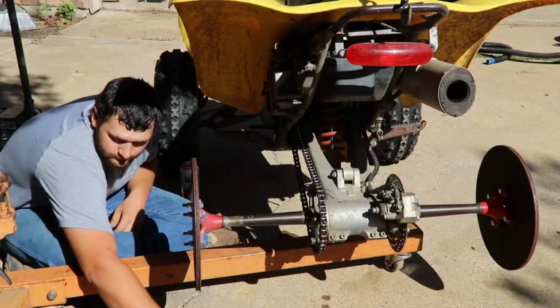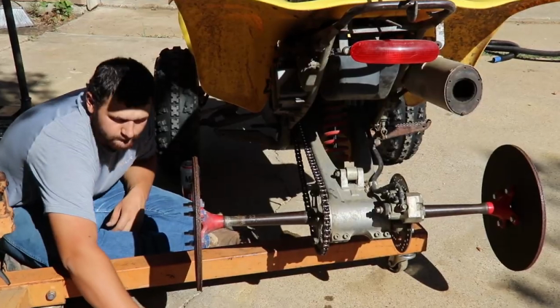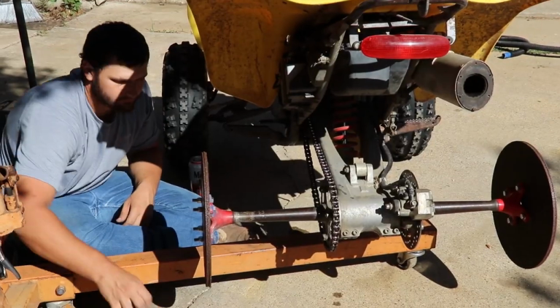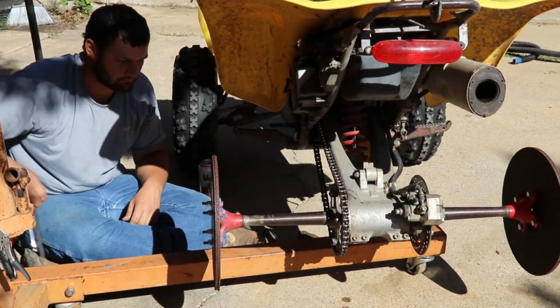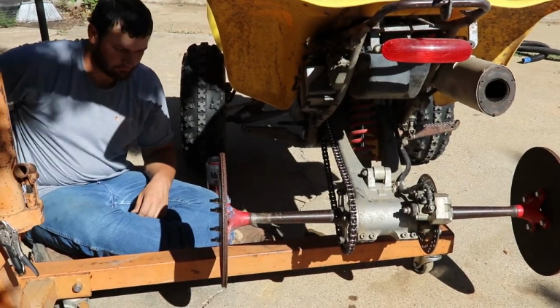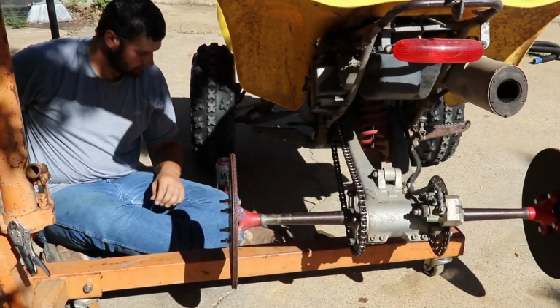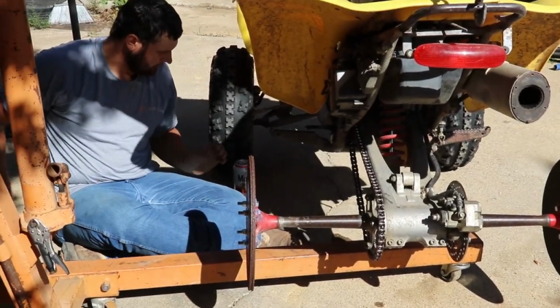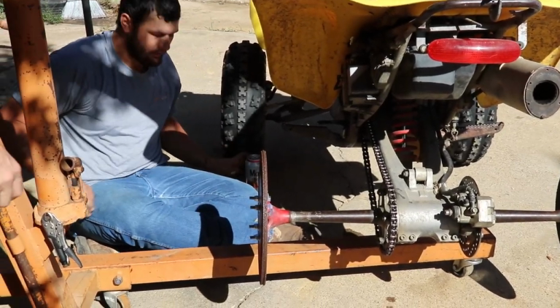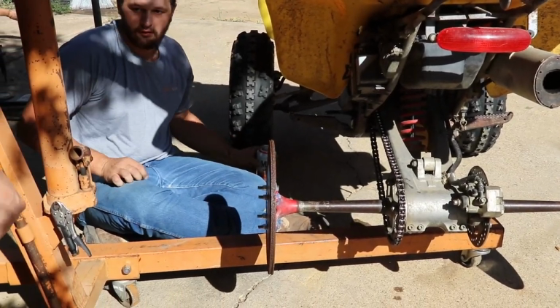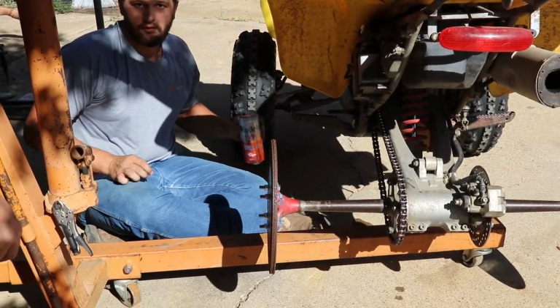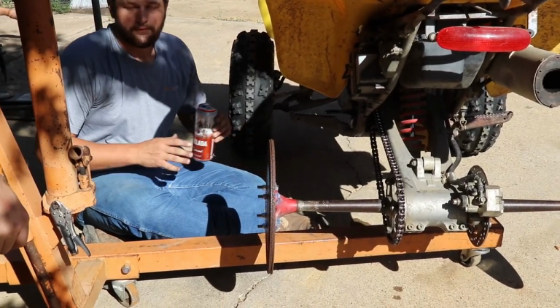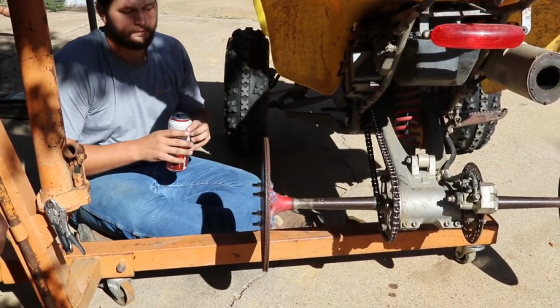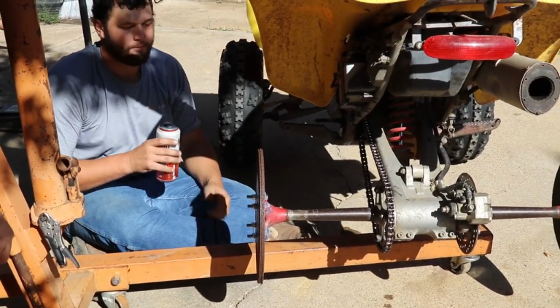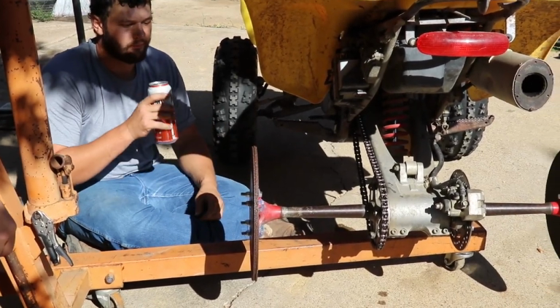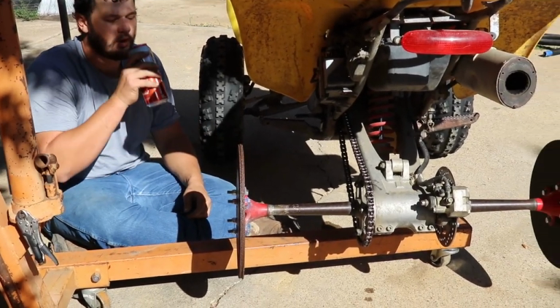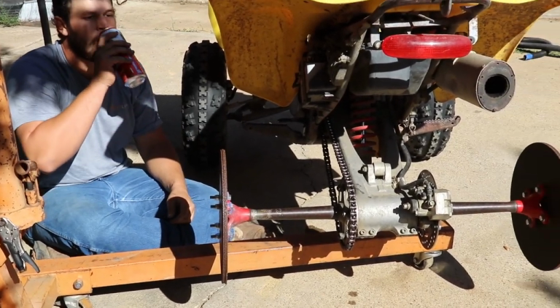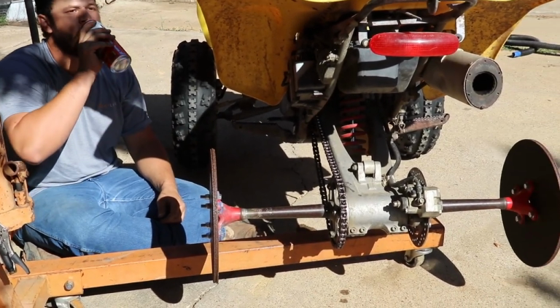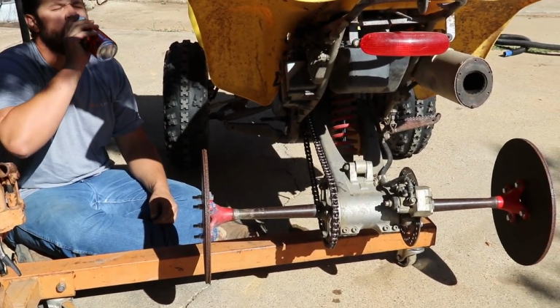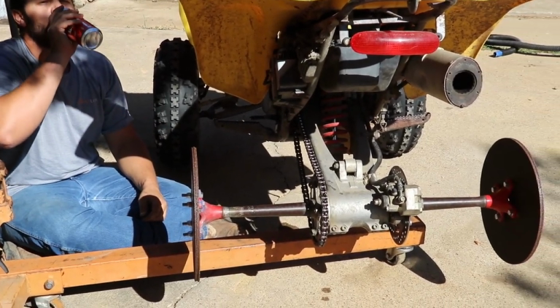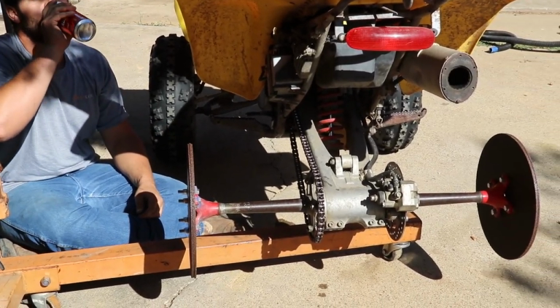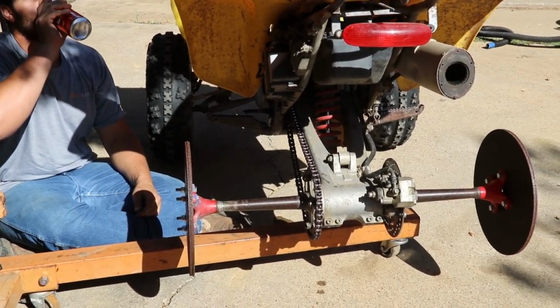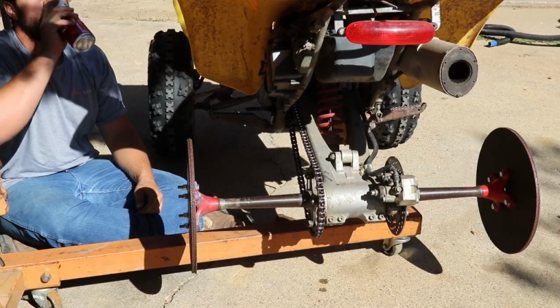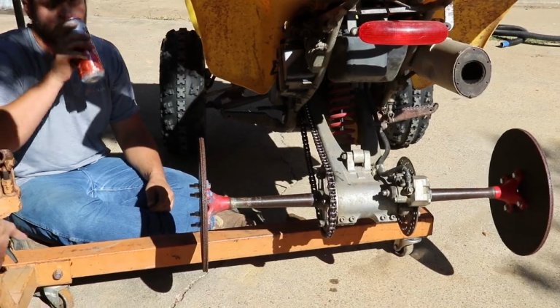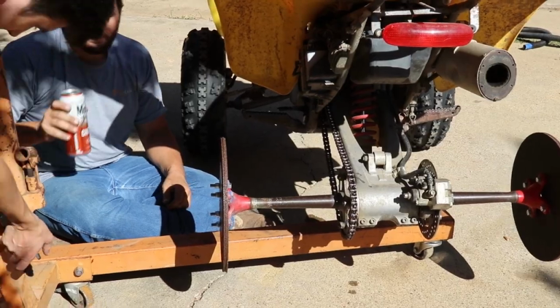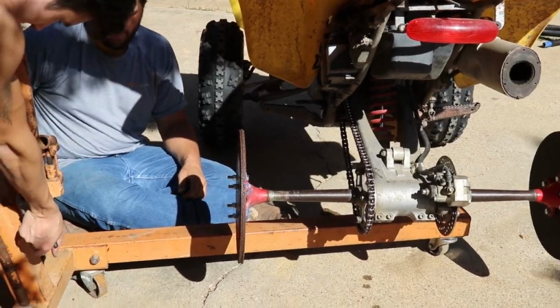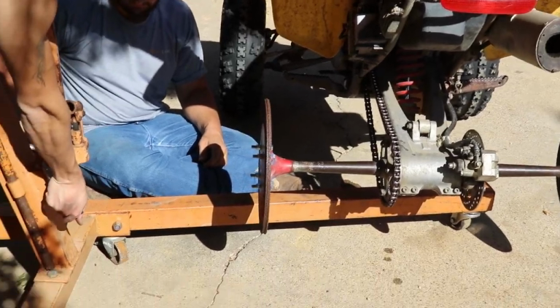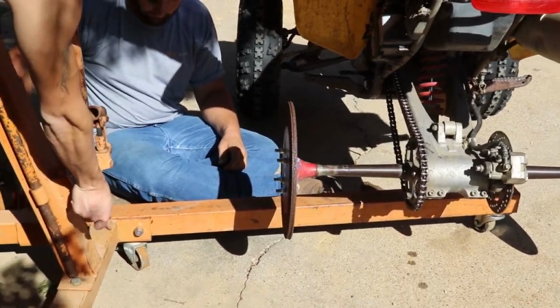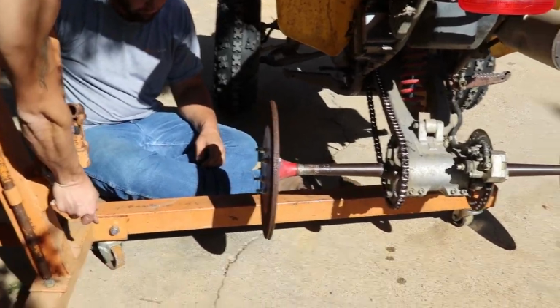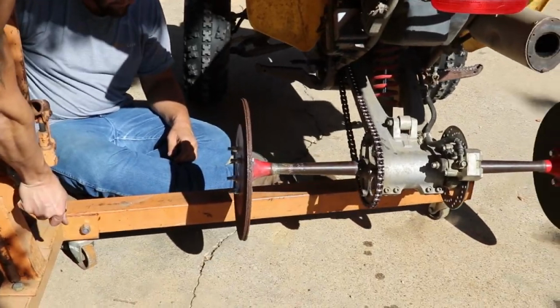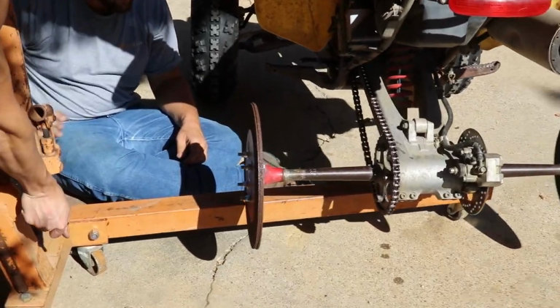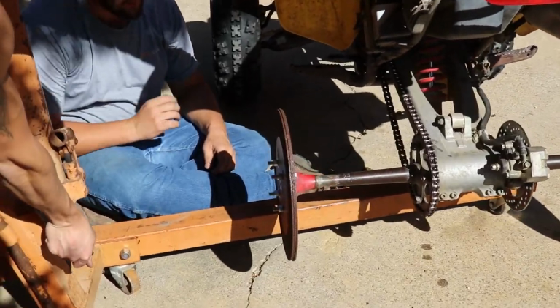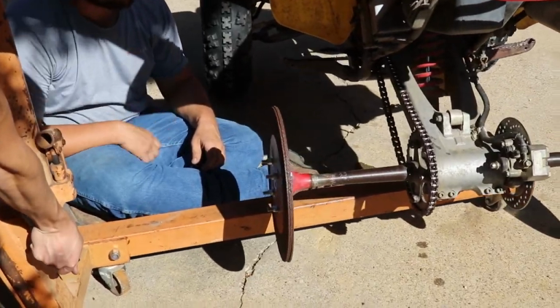Alright guys, we got three cutting wheels on each side. We're about to drop it and see how it looks. Hopefully they don't break right away.